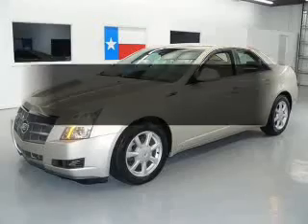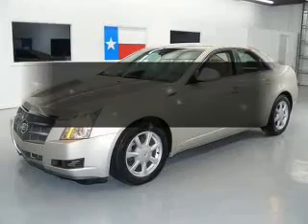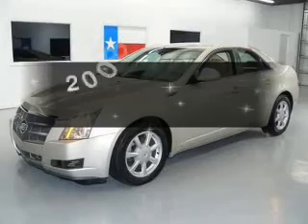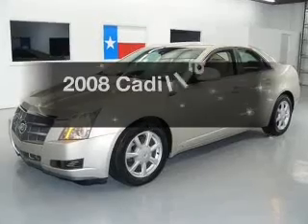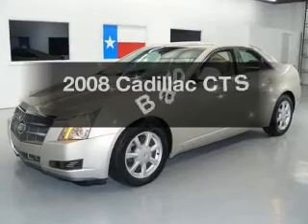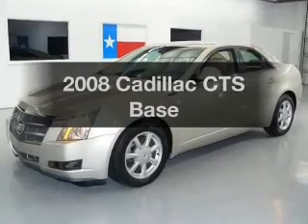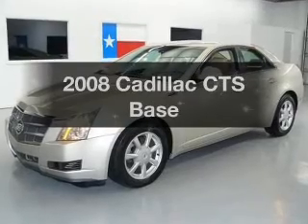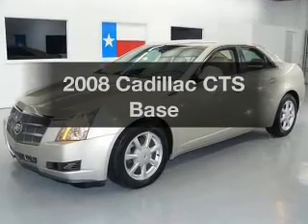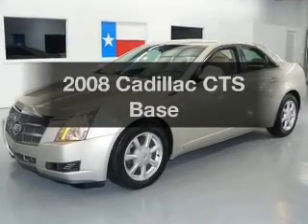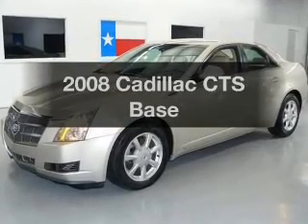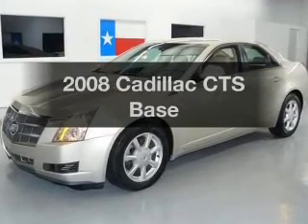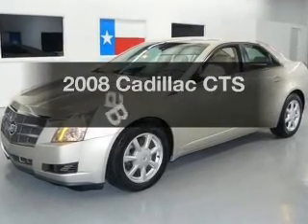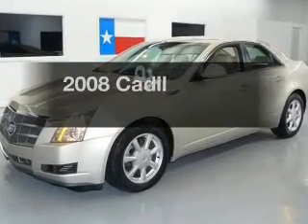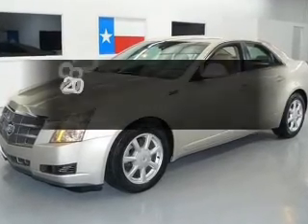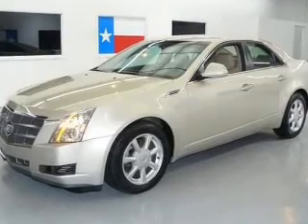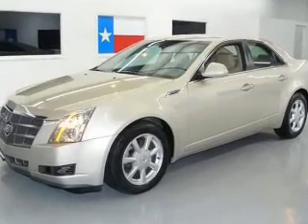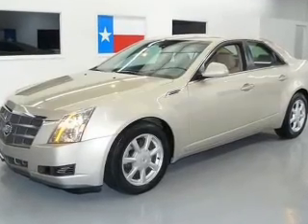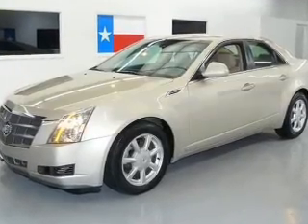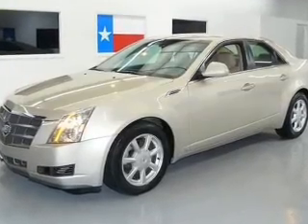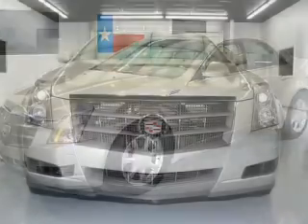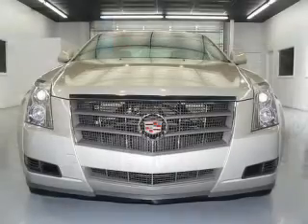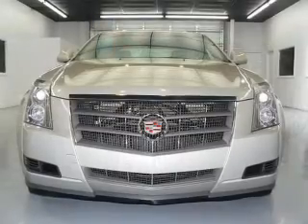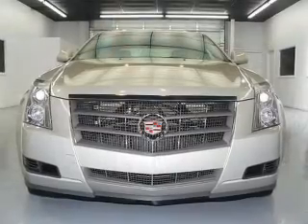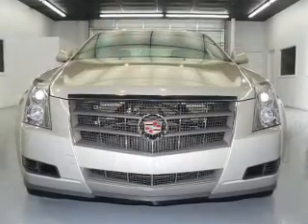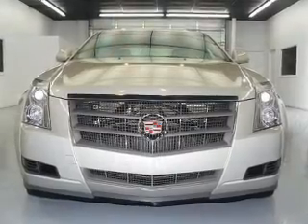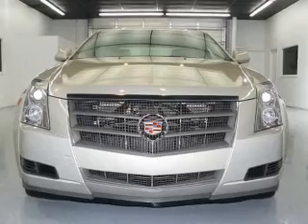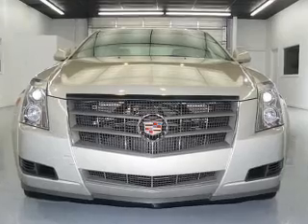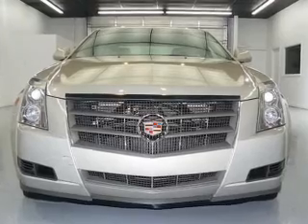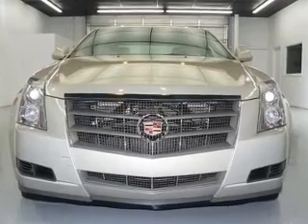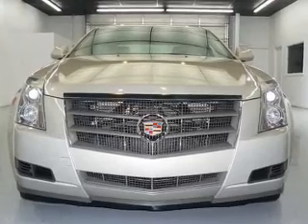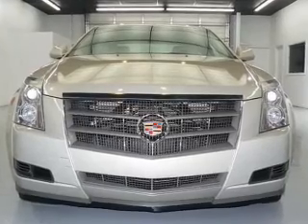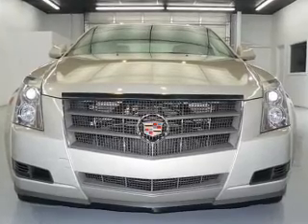Get noticed in this 2008 Cadillac CTS. Everything you need under one roof with this great vehicle.